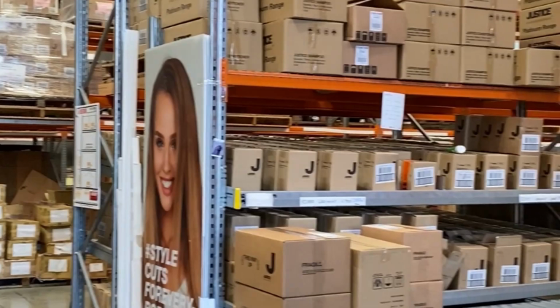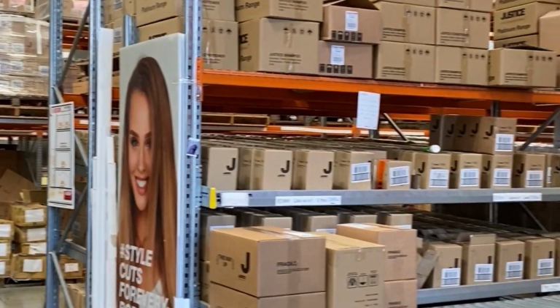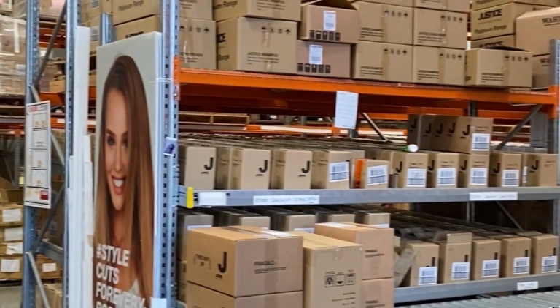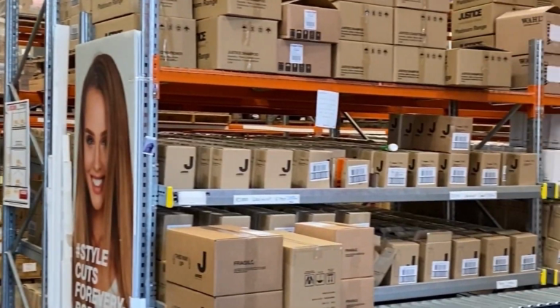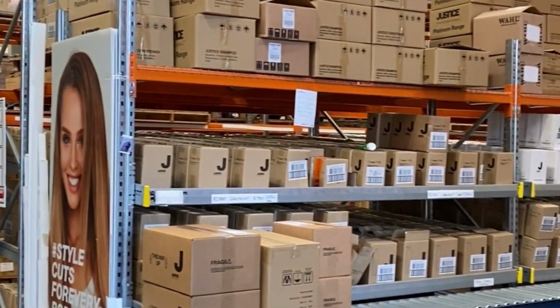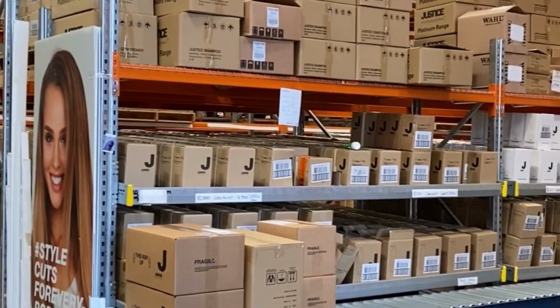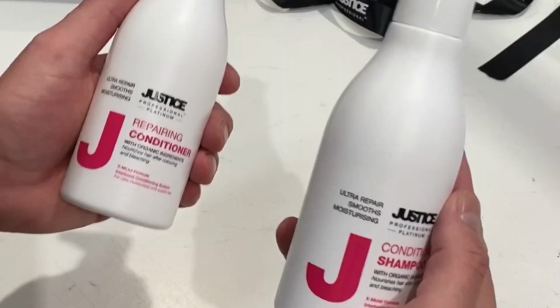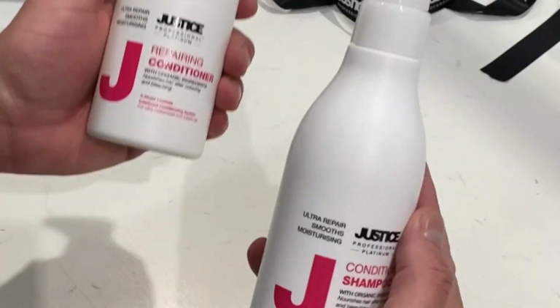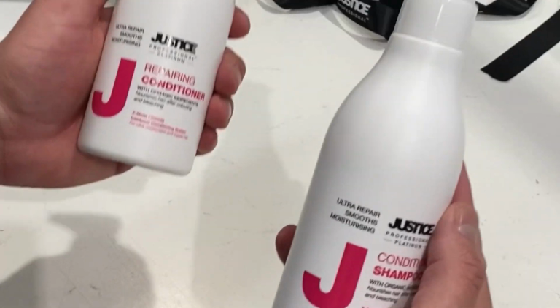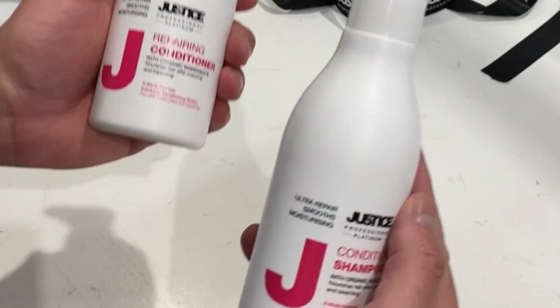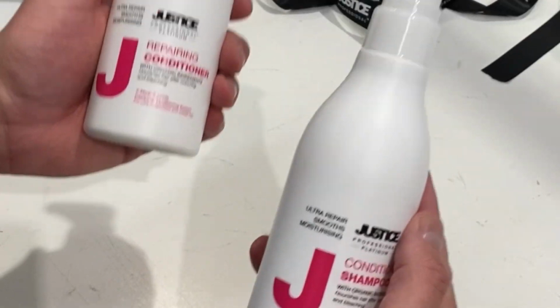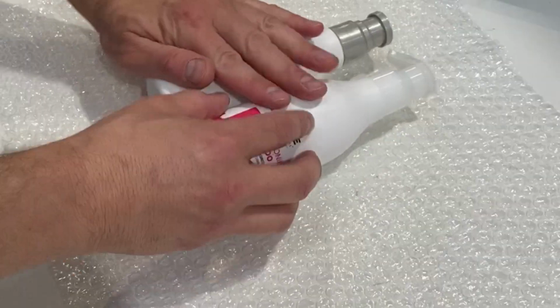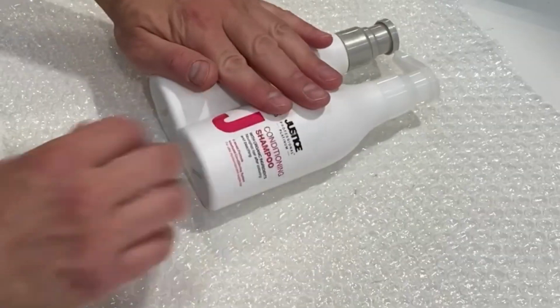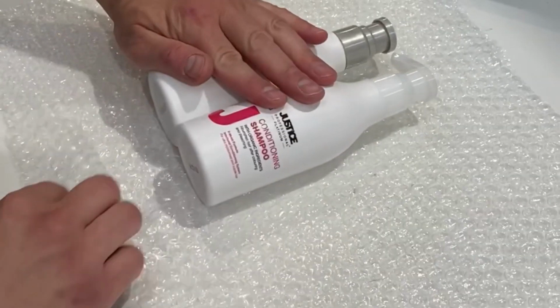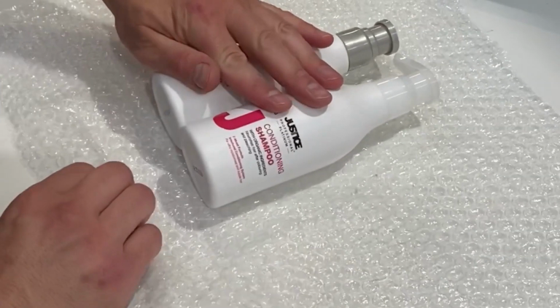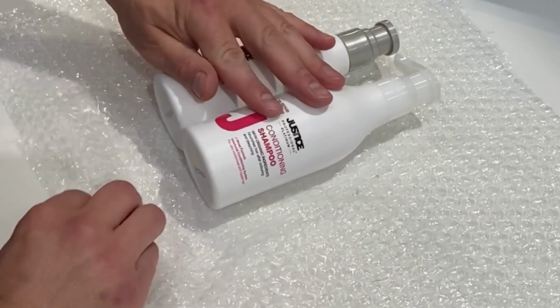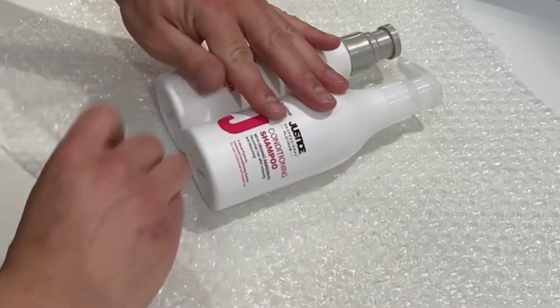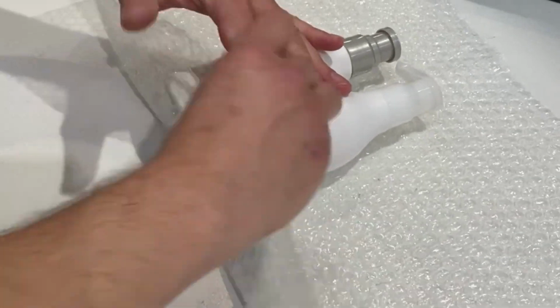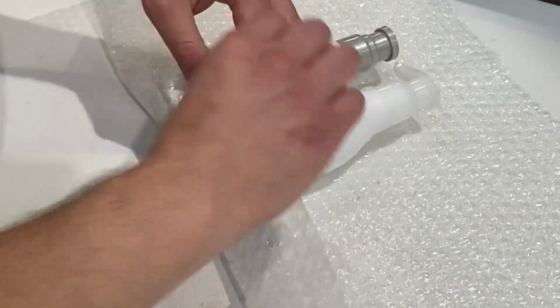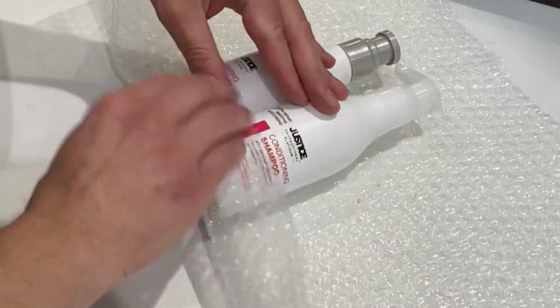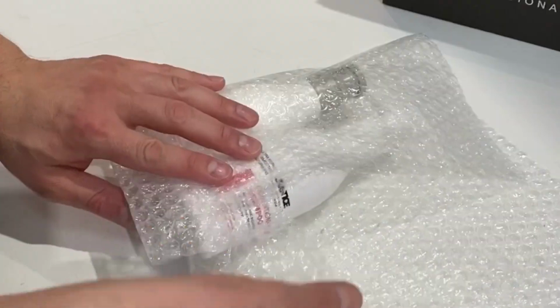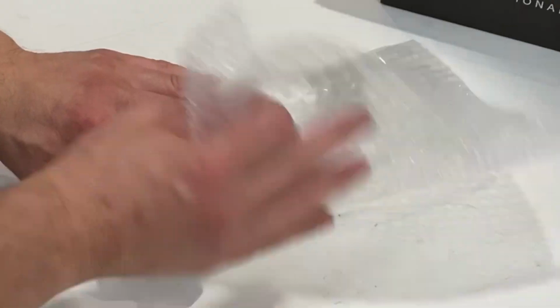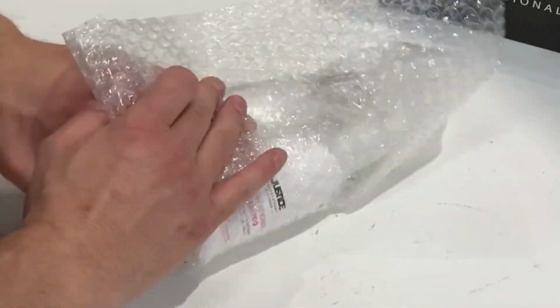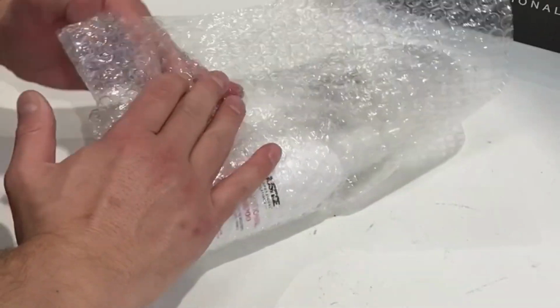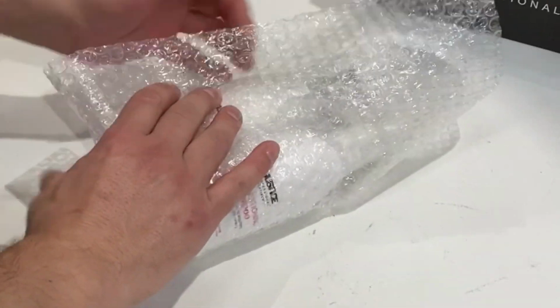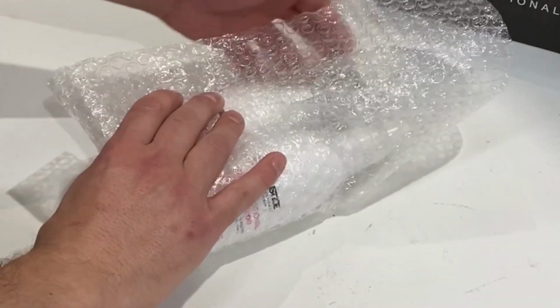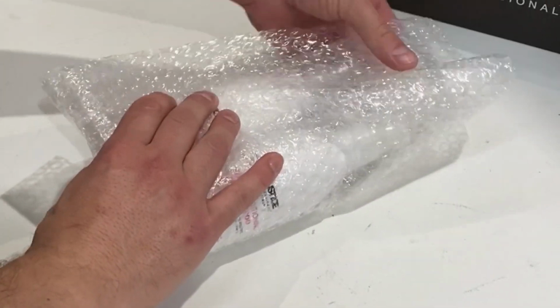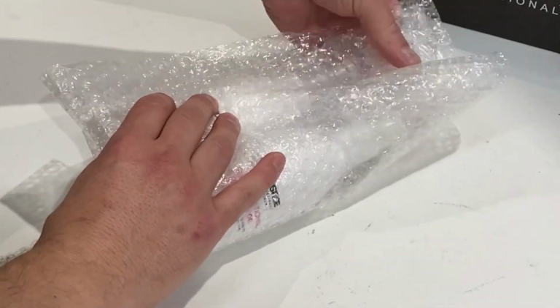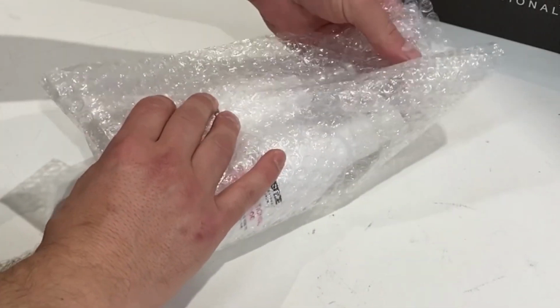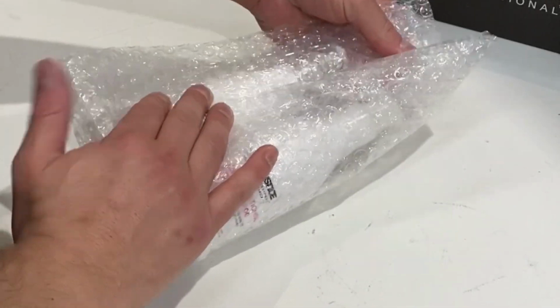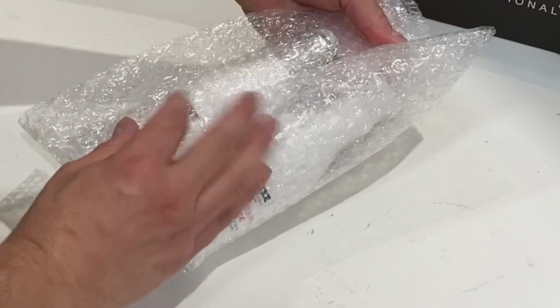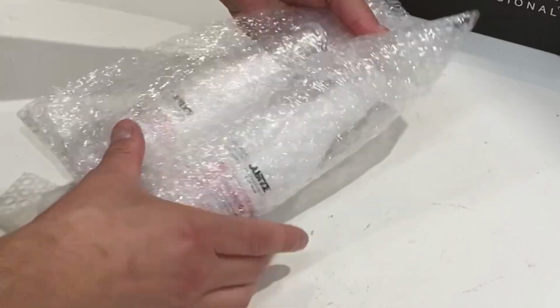Pack an order with us. Today we're showing you how our lovely warehouse team pack all of your online orders.